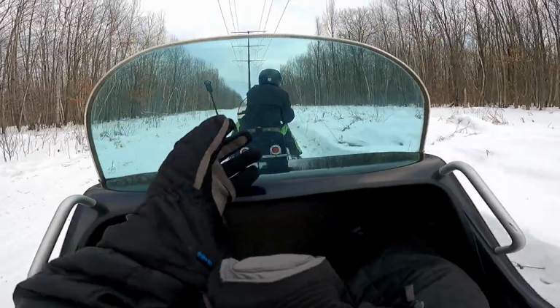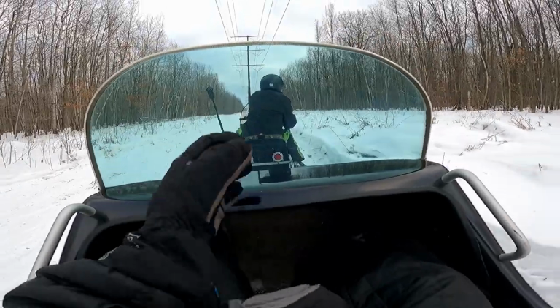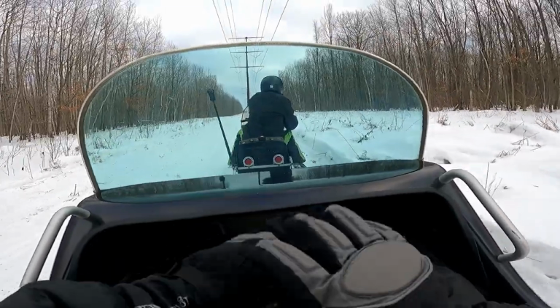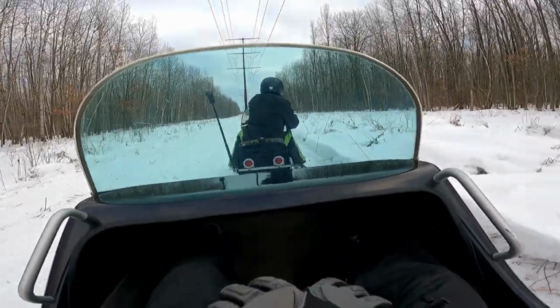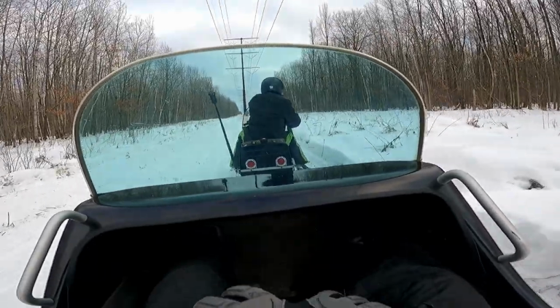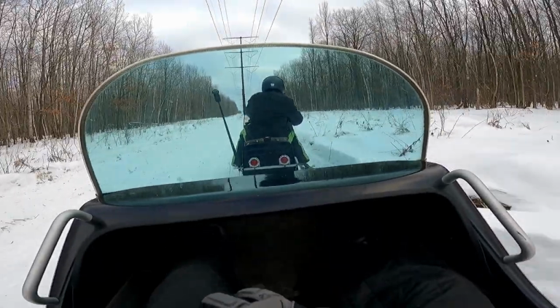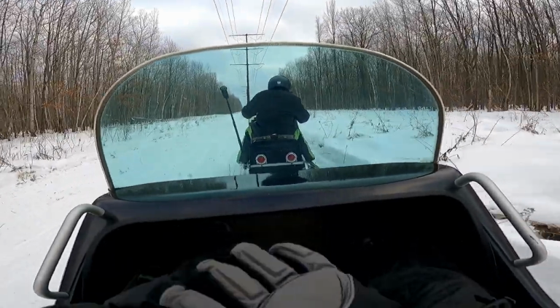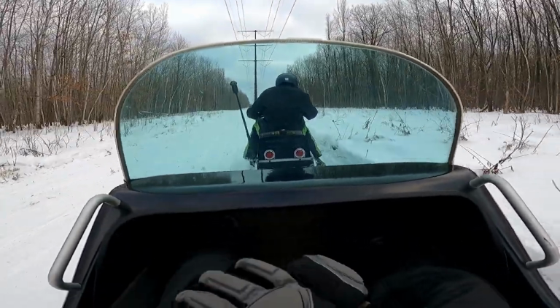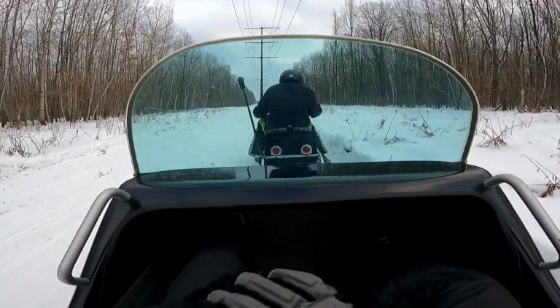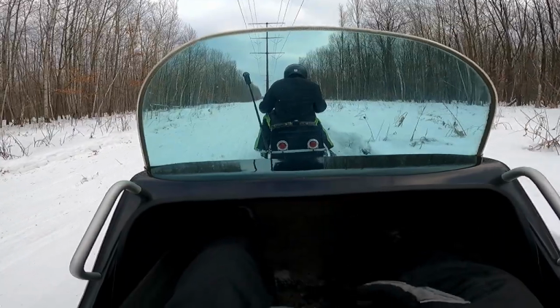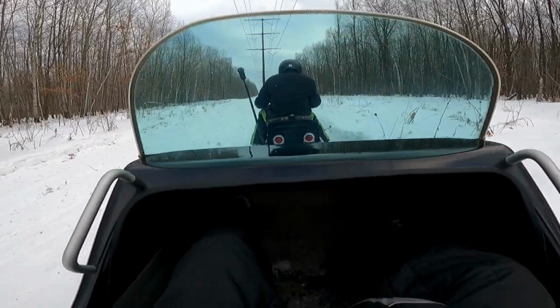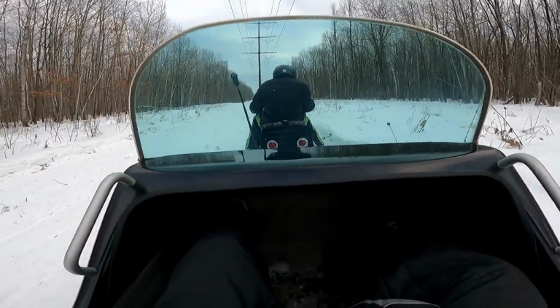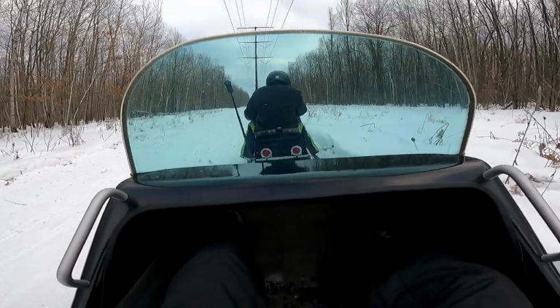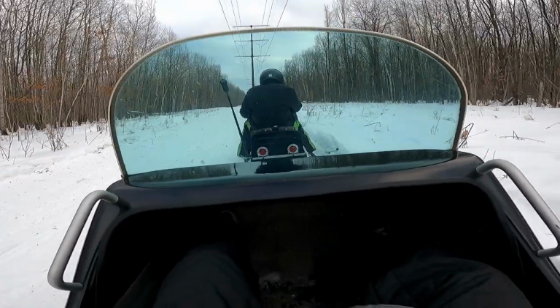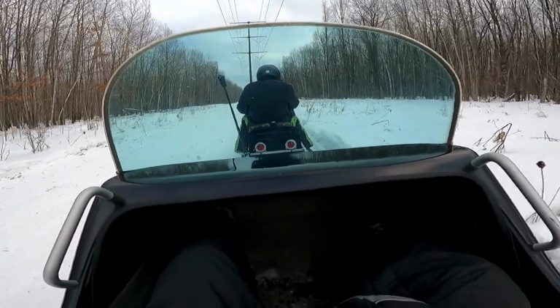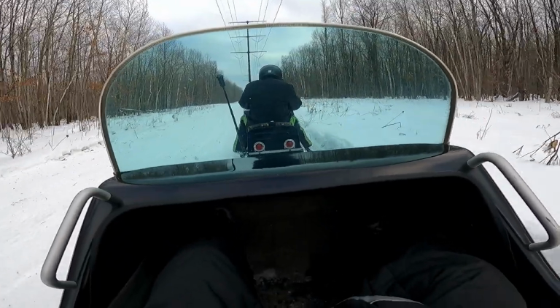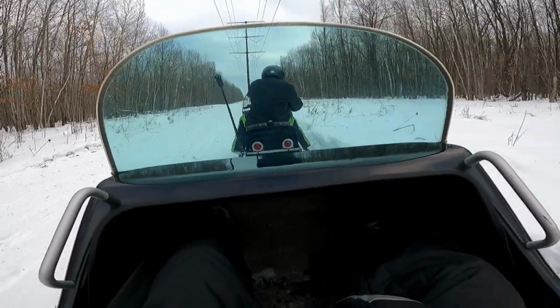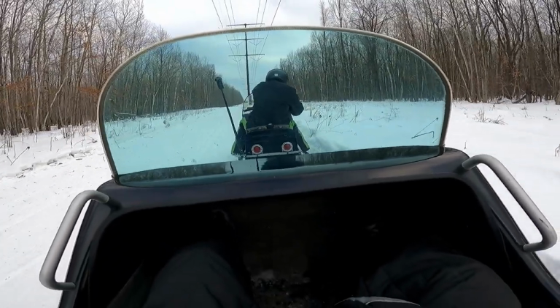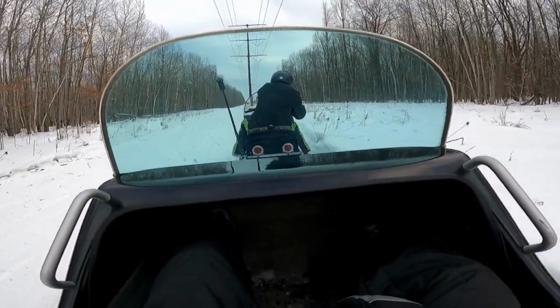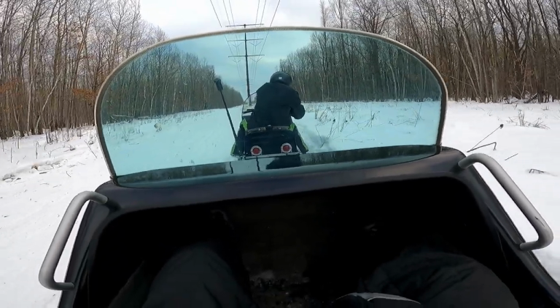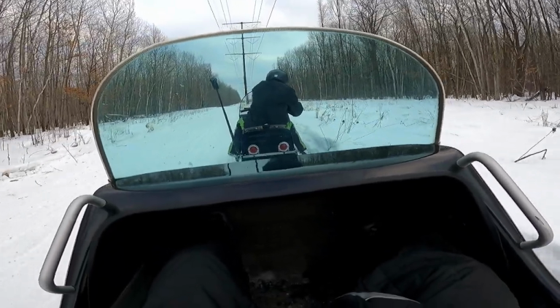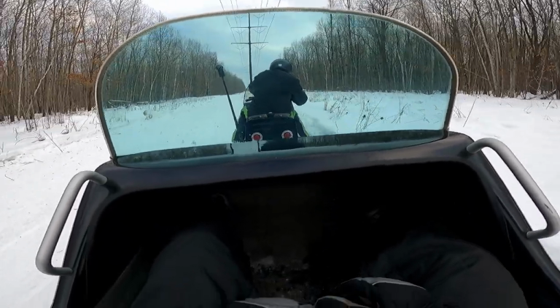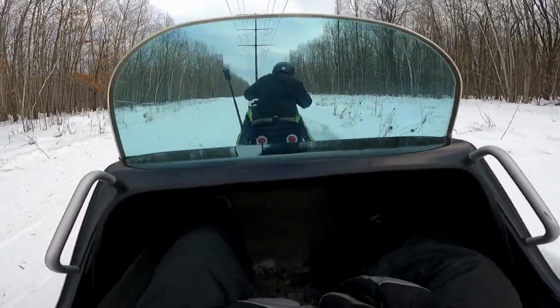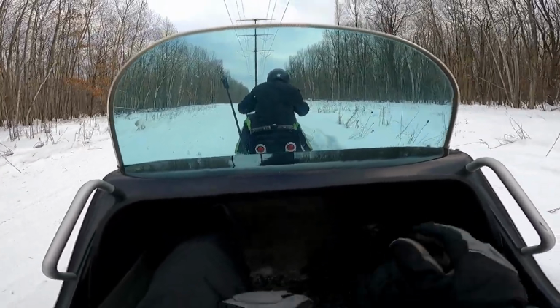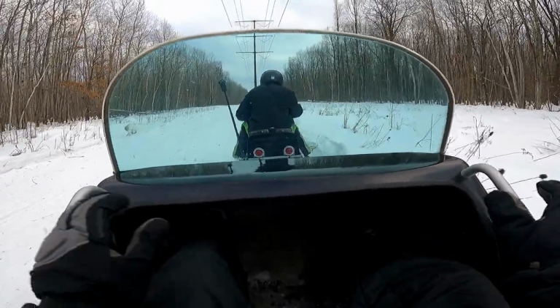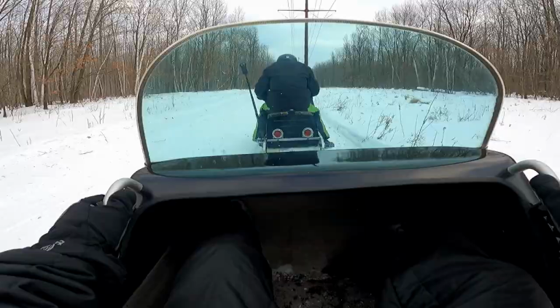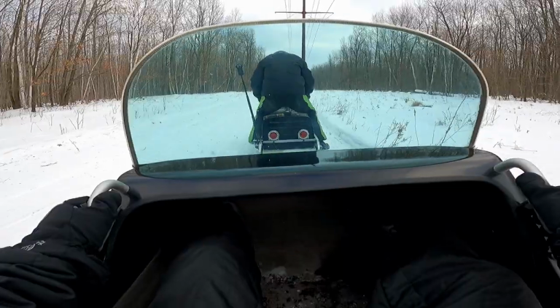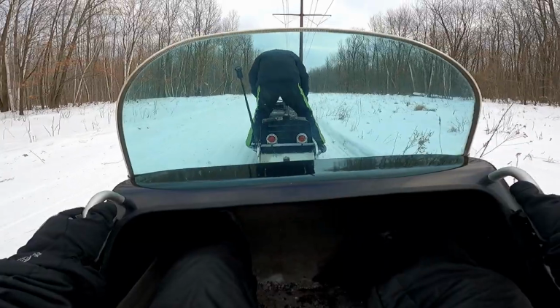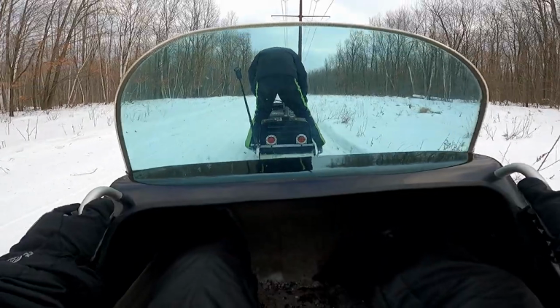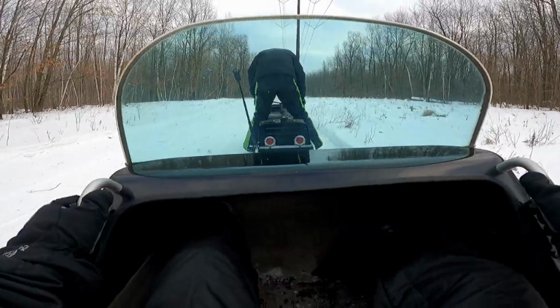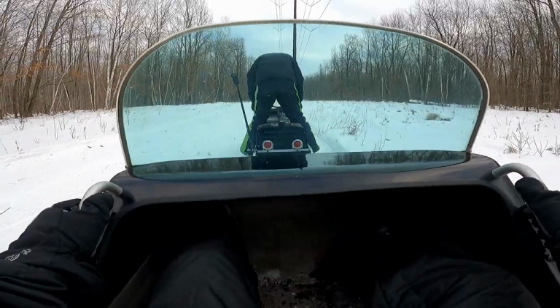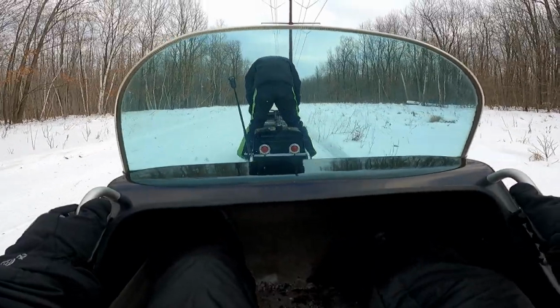That doesn't sound good. Smells a little warm.